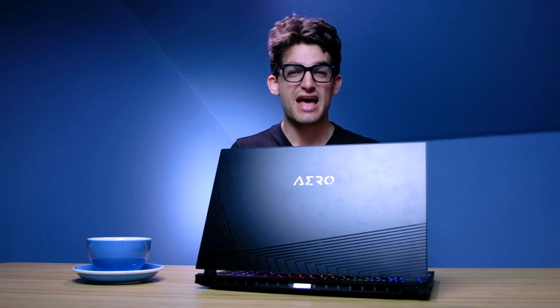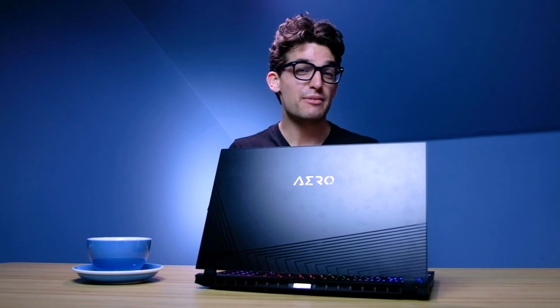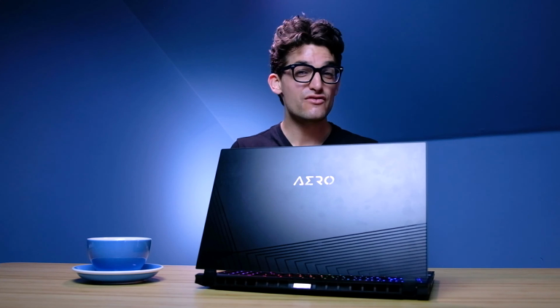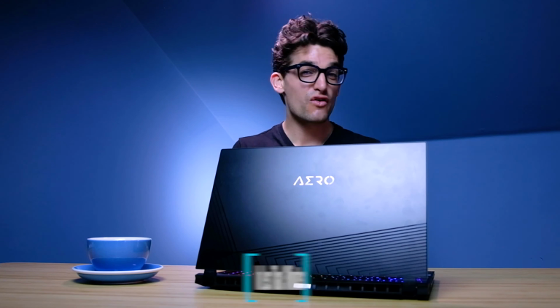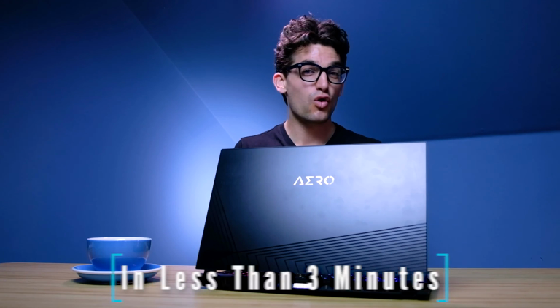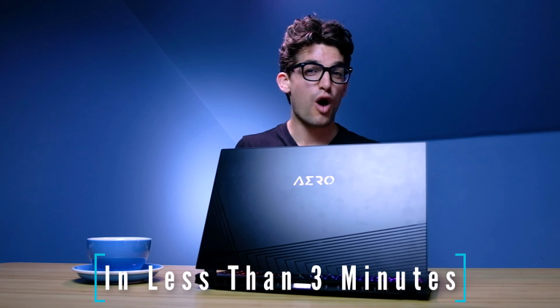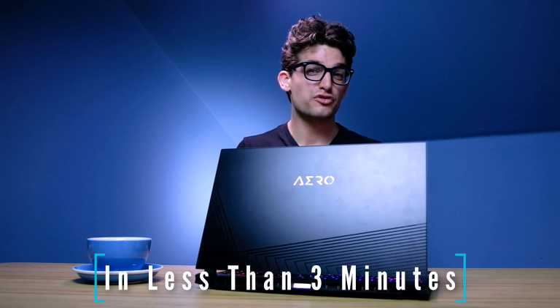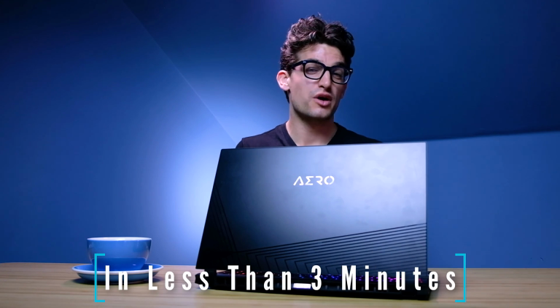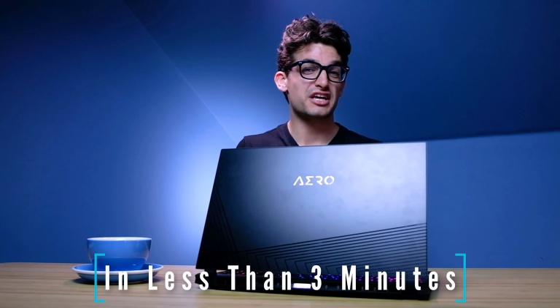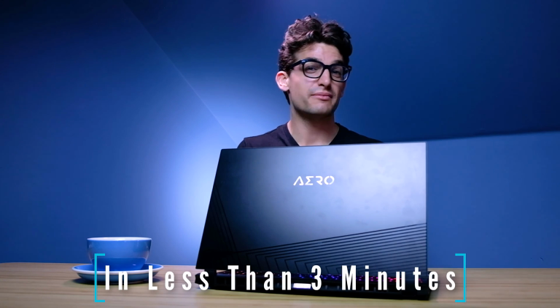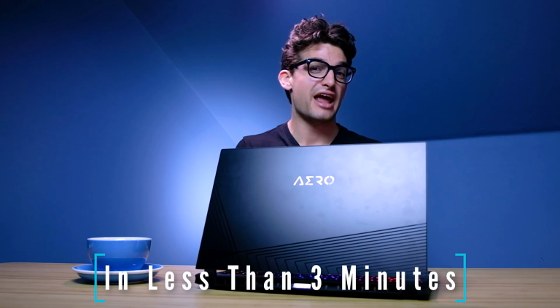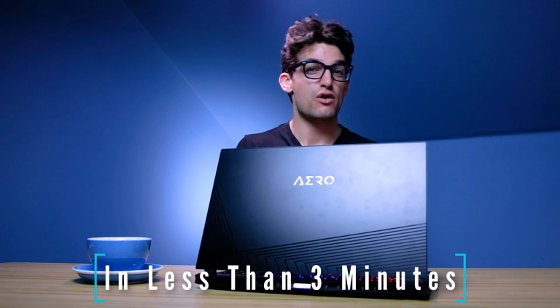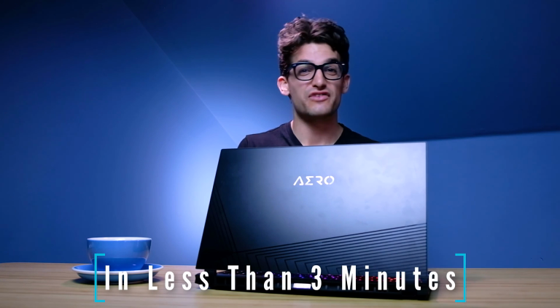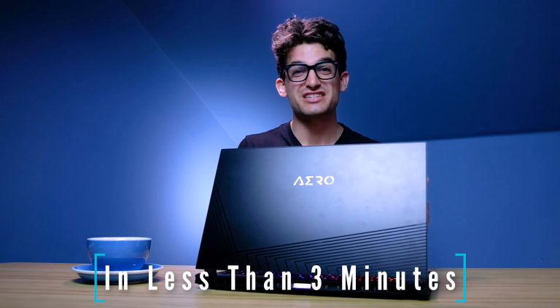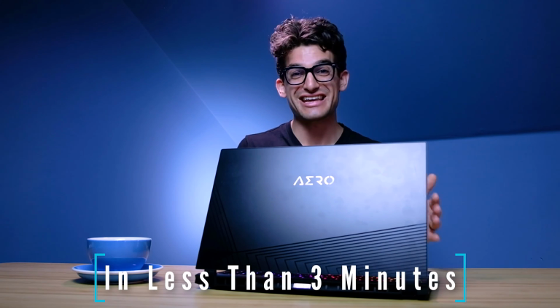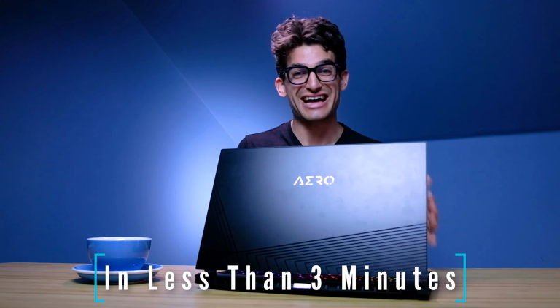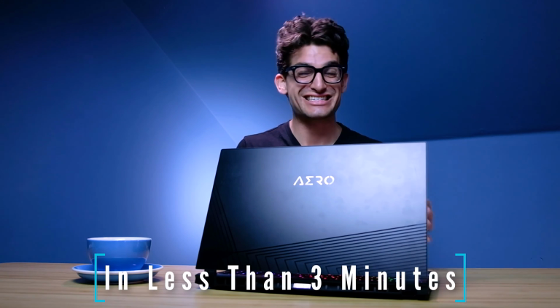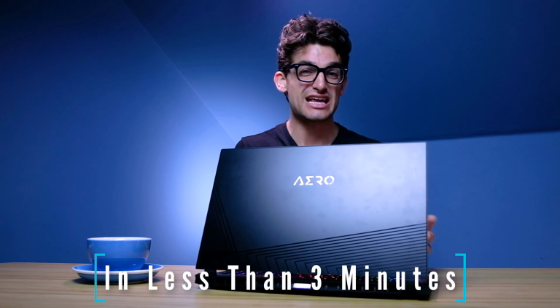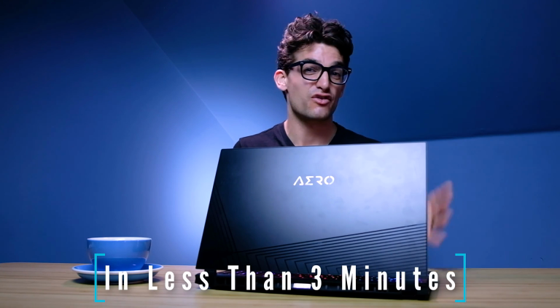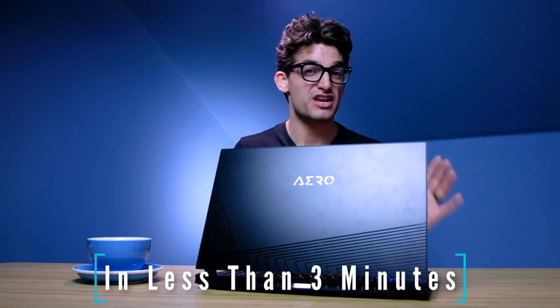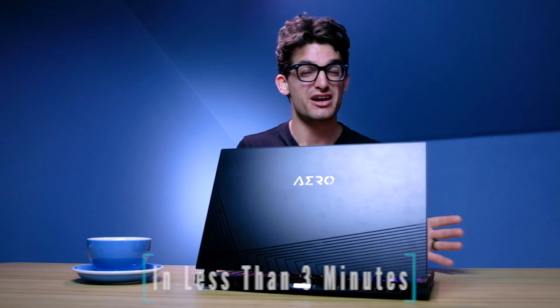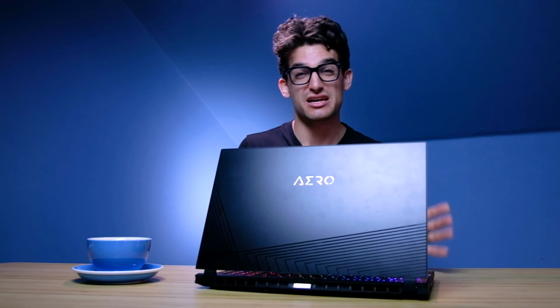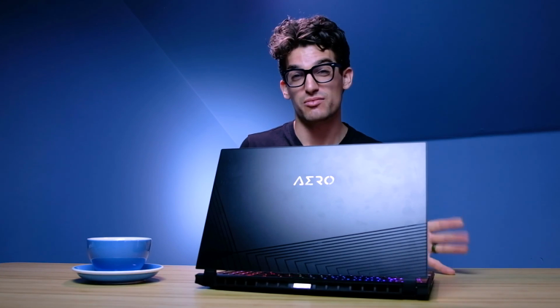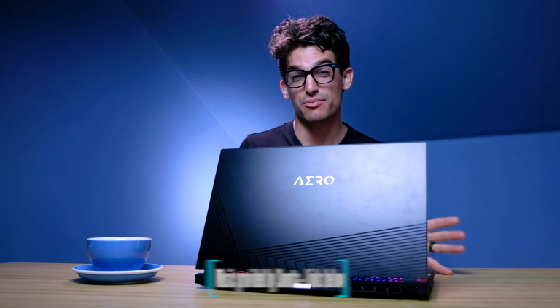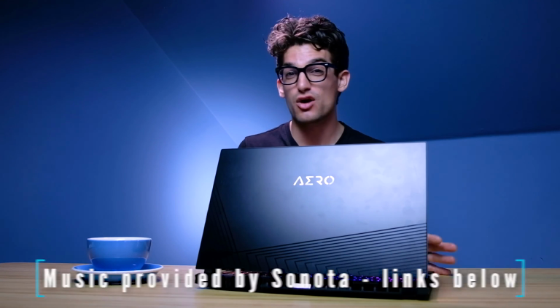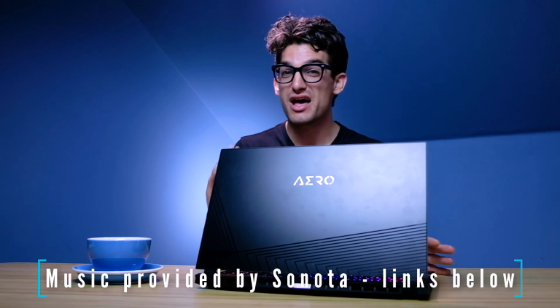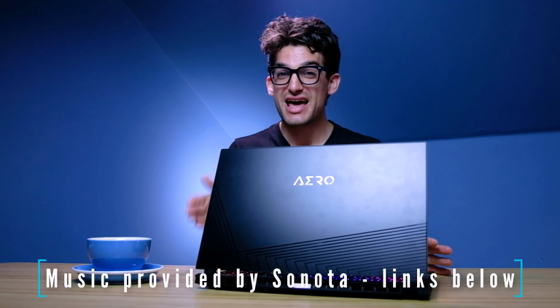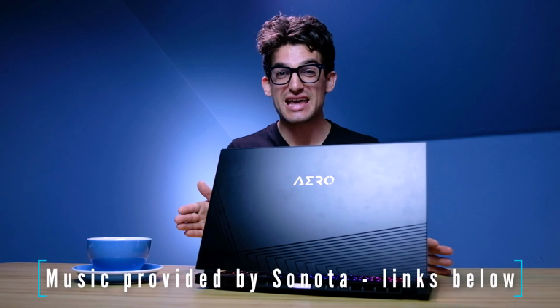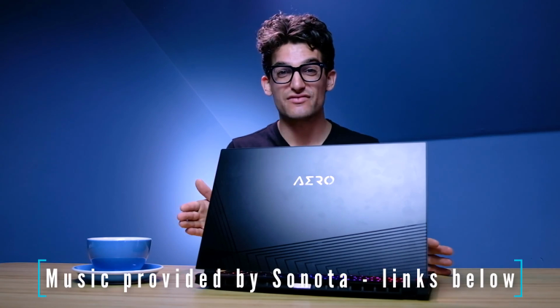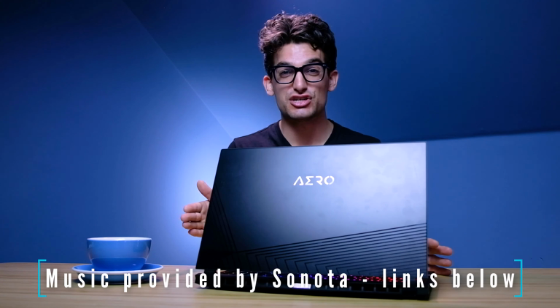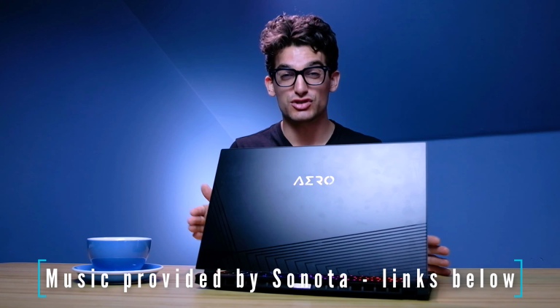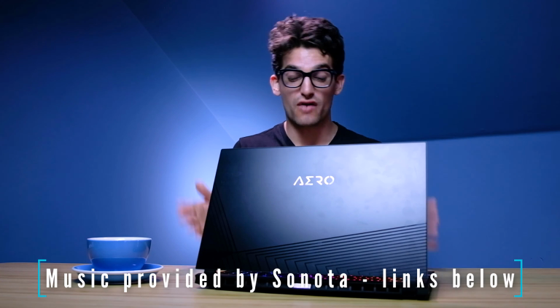I'm going to give you a full walkthrough on the Gigabyte Aero 15 XC for video editing in Premiere Pro and DaVinci Resolve.